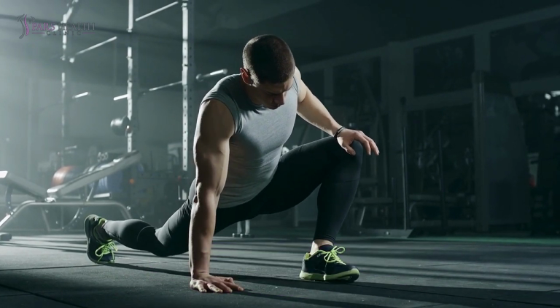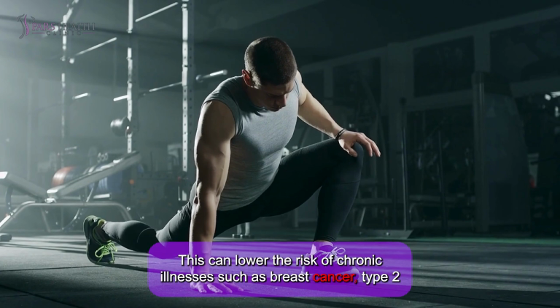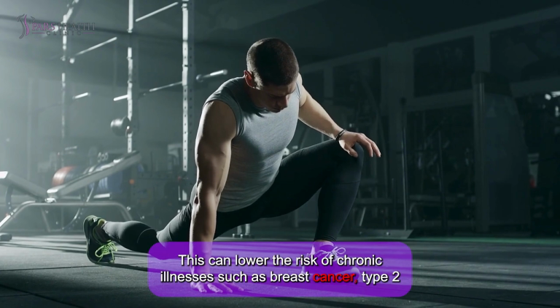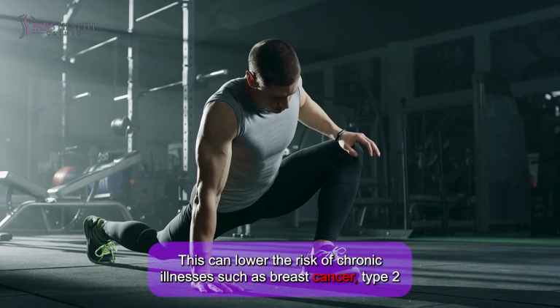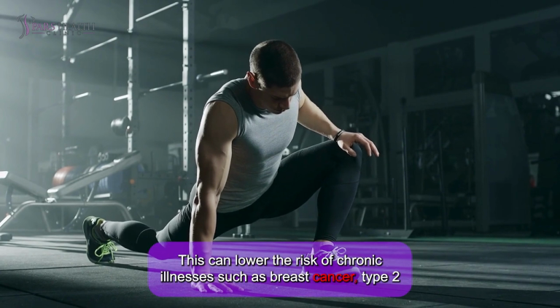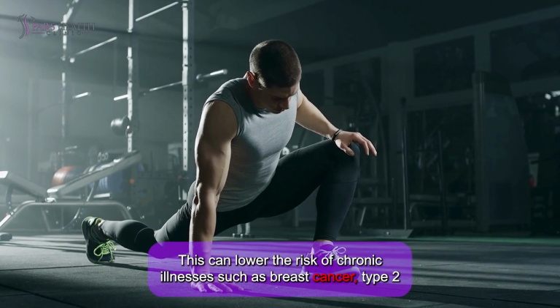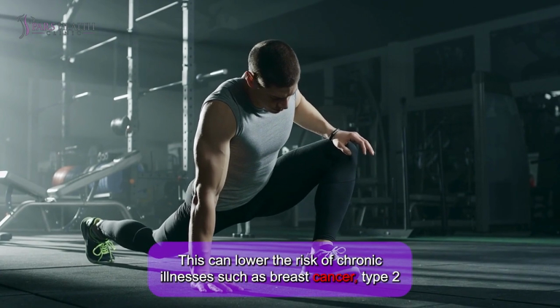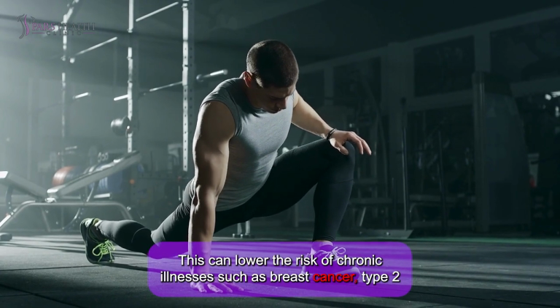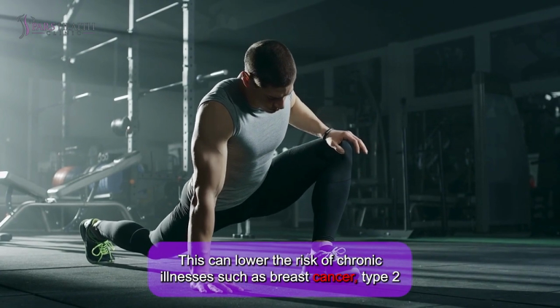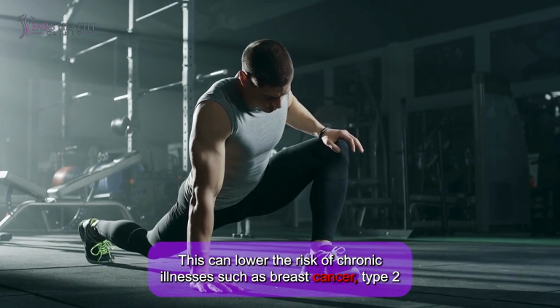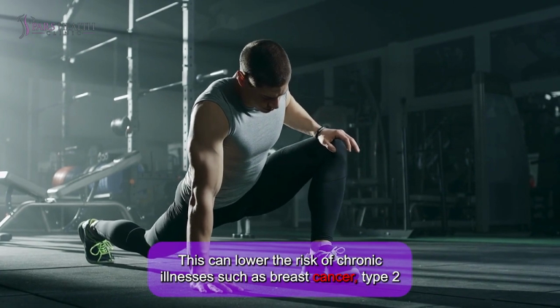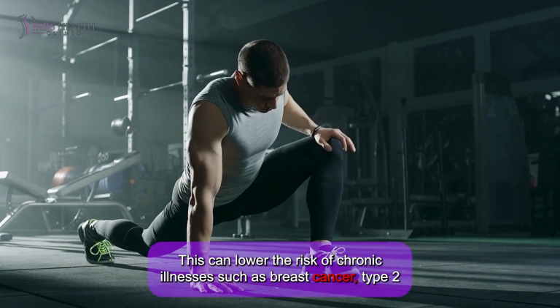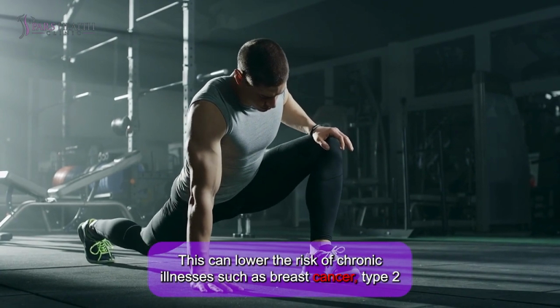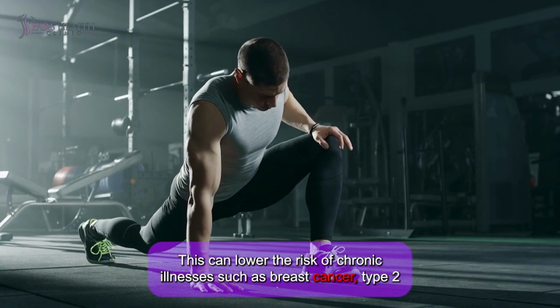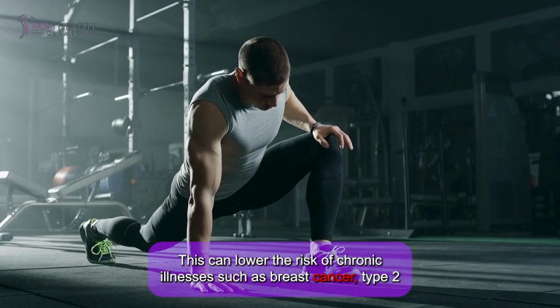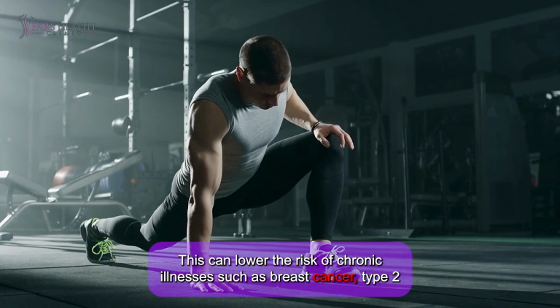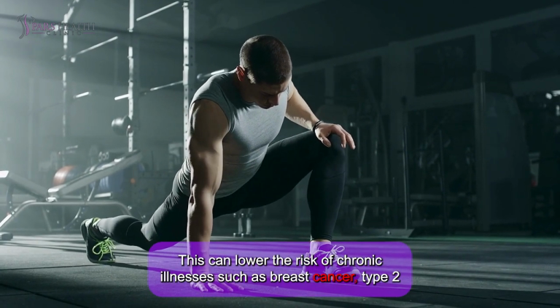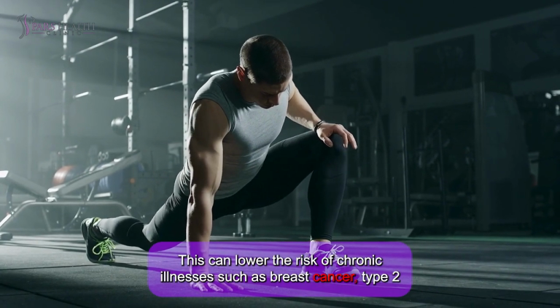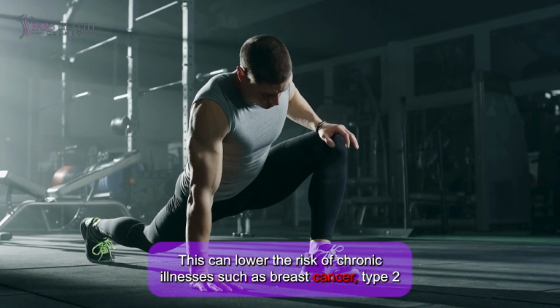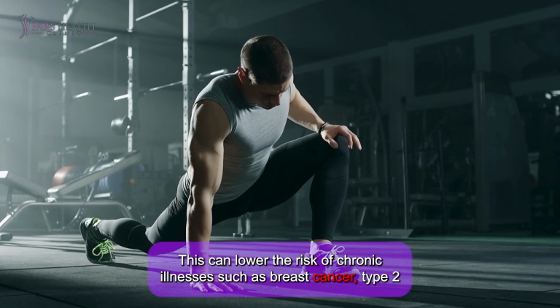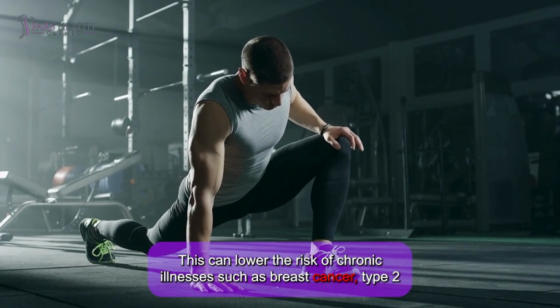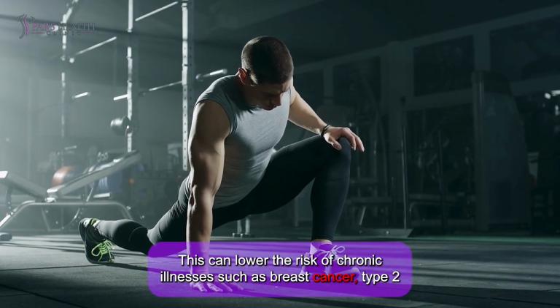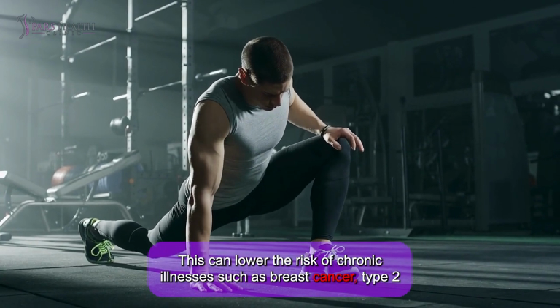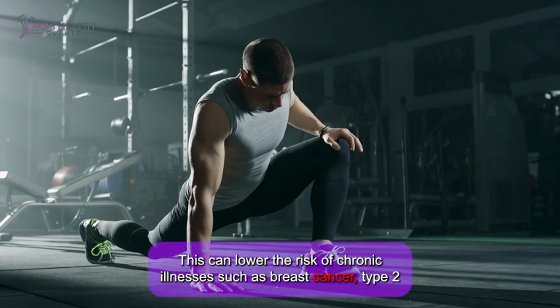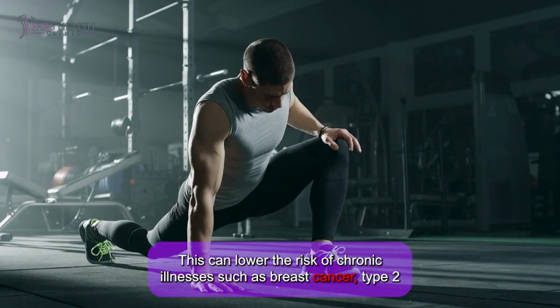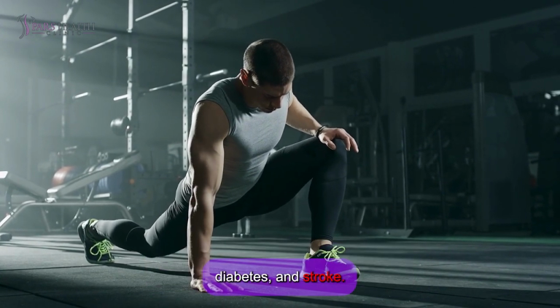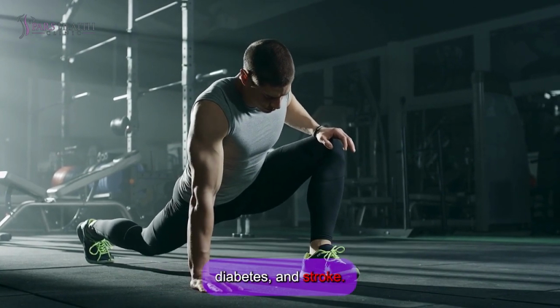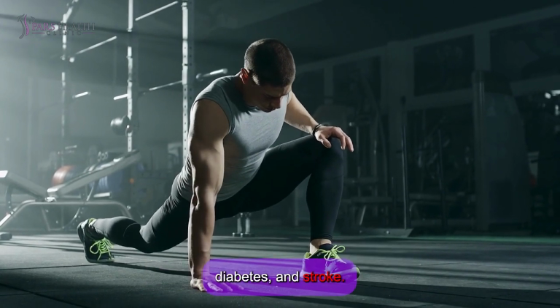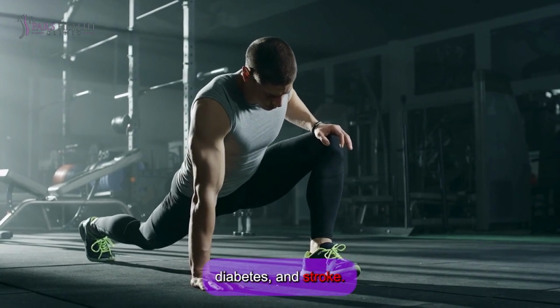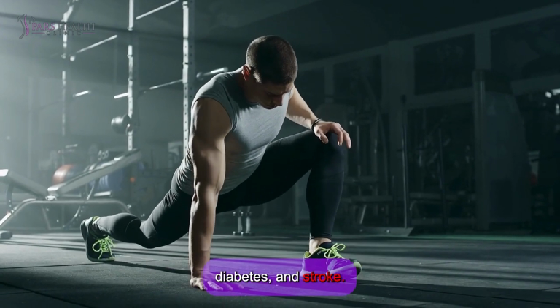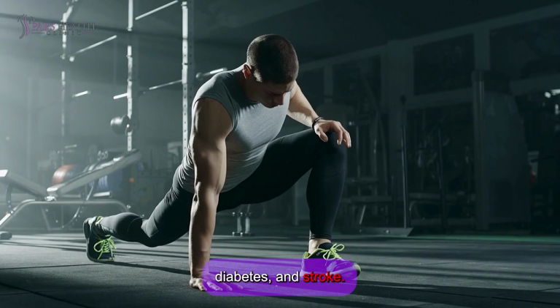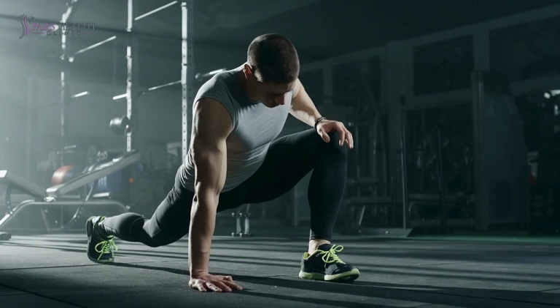This can lower the risk of chronic illnesses such as breast cancer, type 2 diabetes, and stroke.